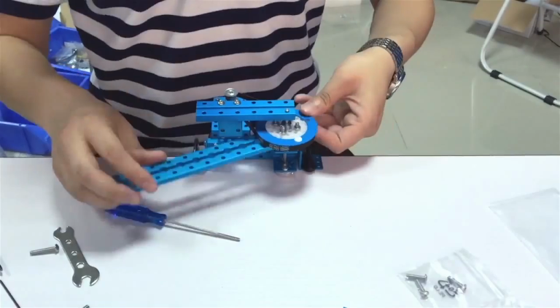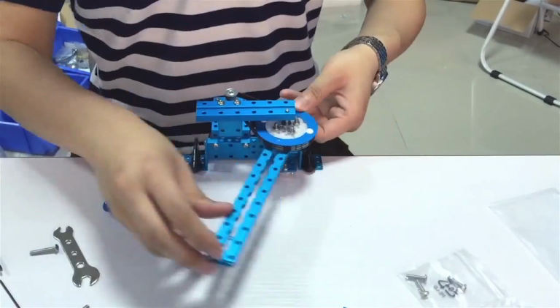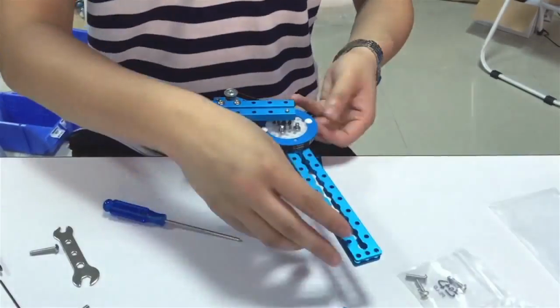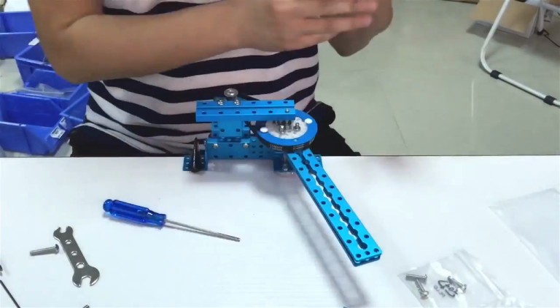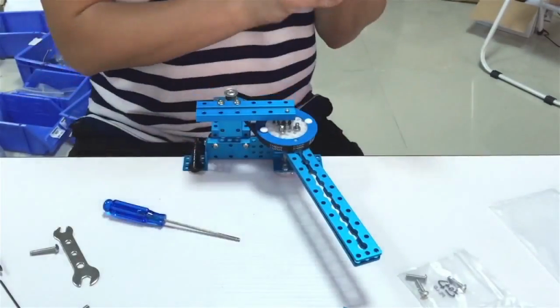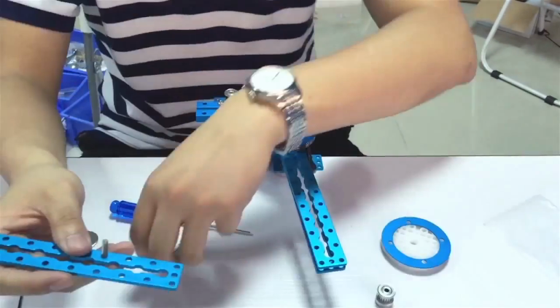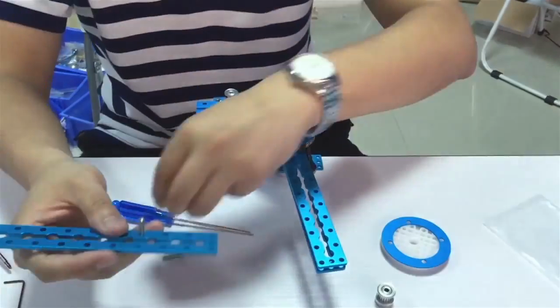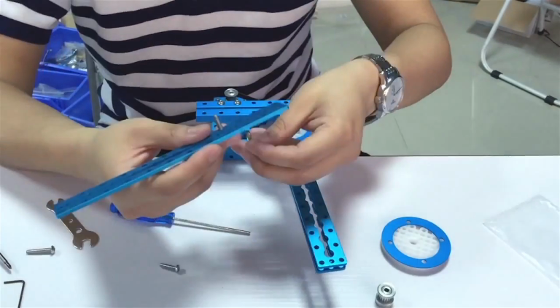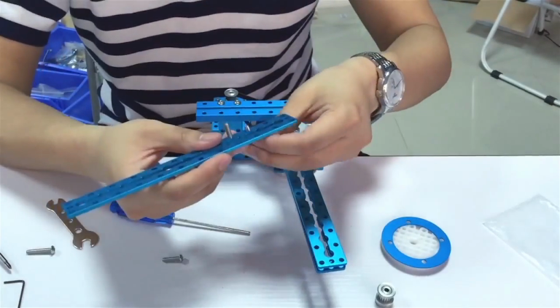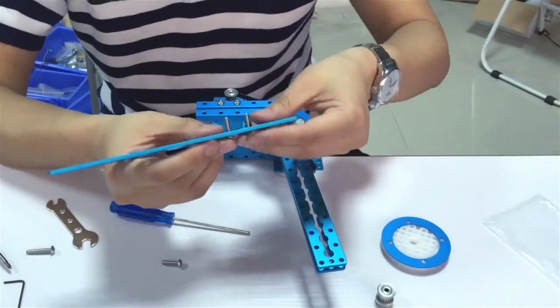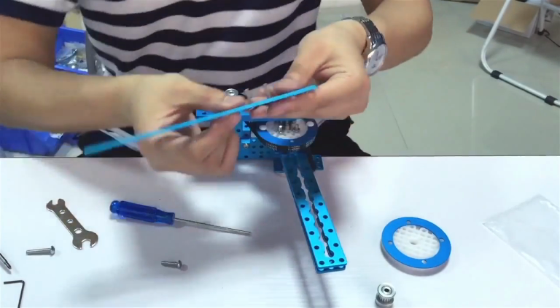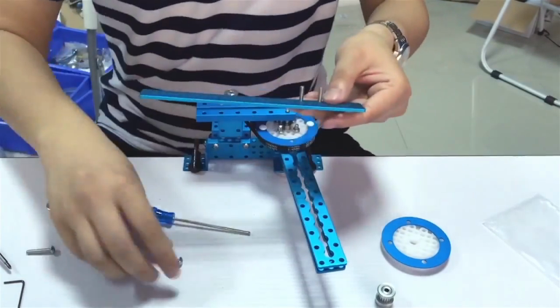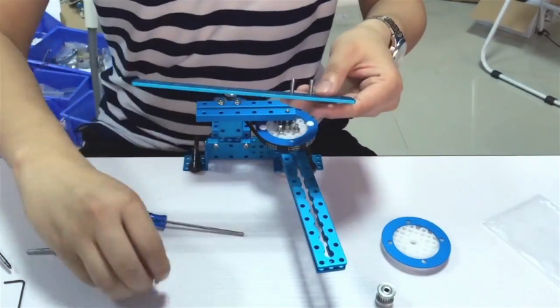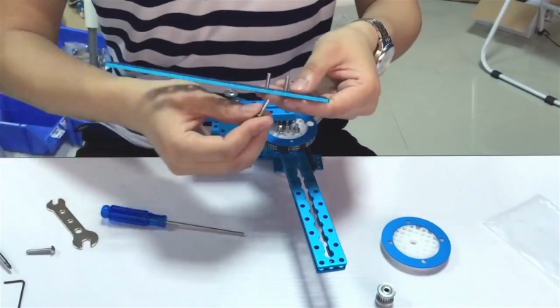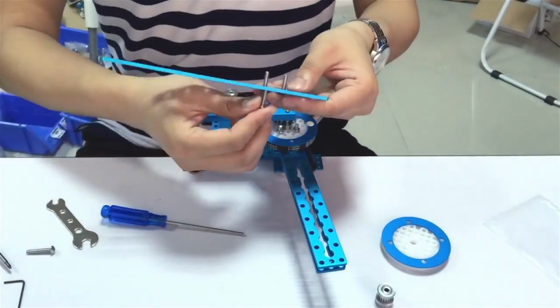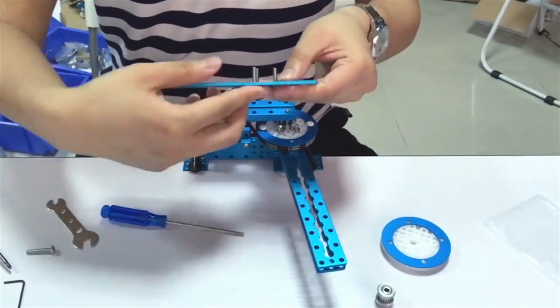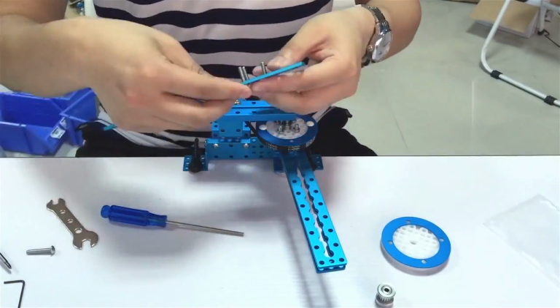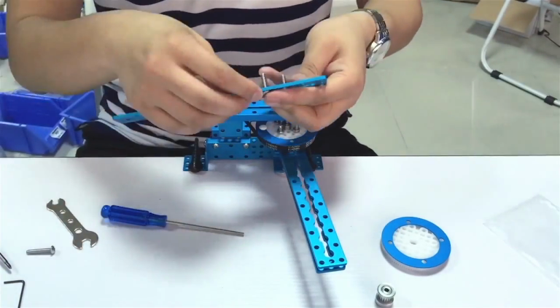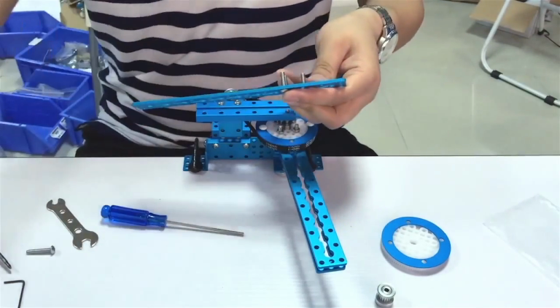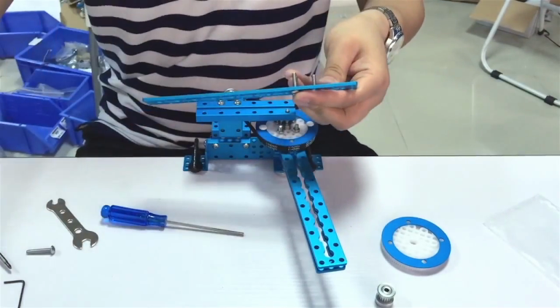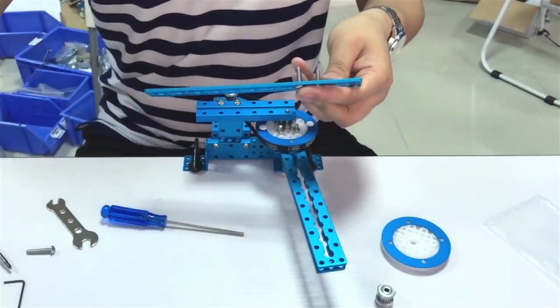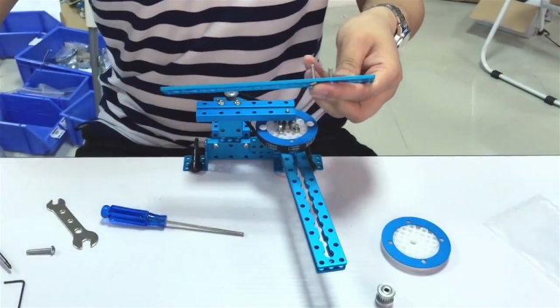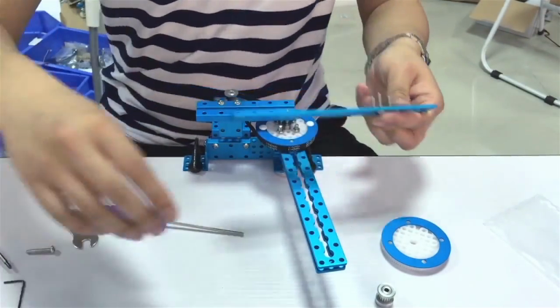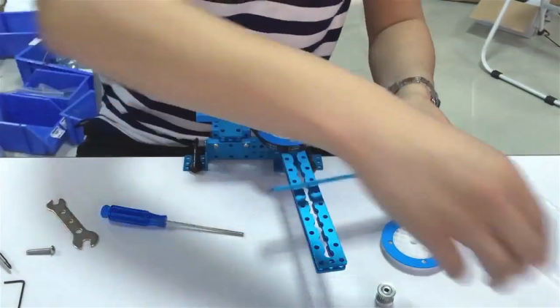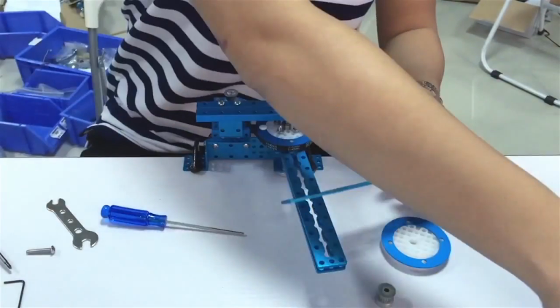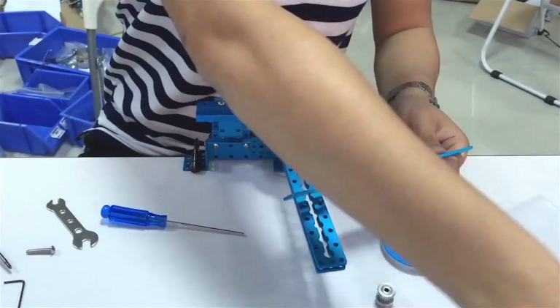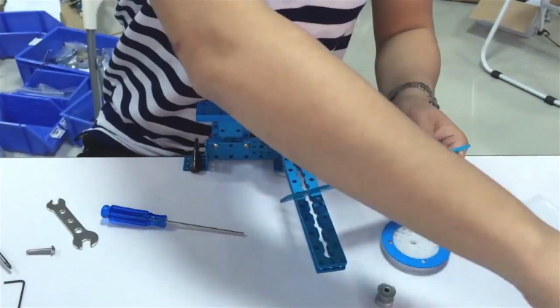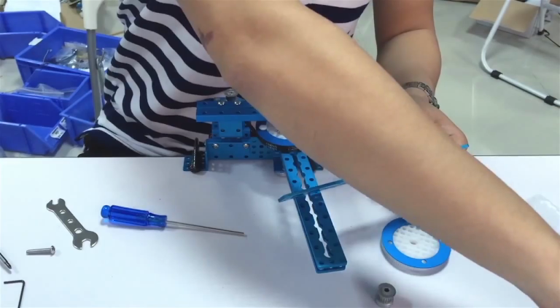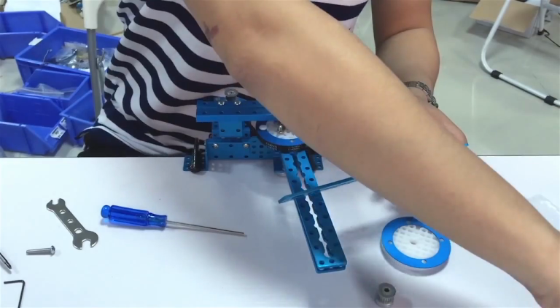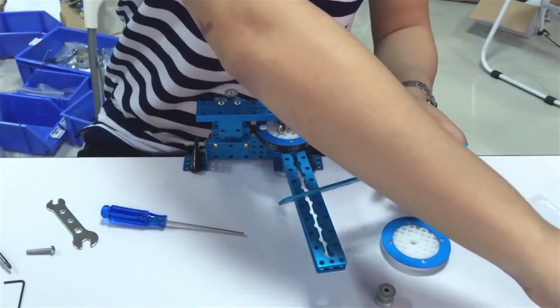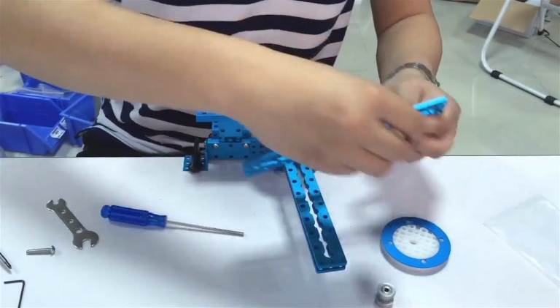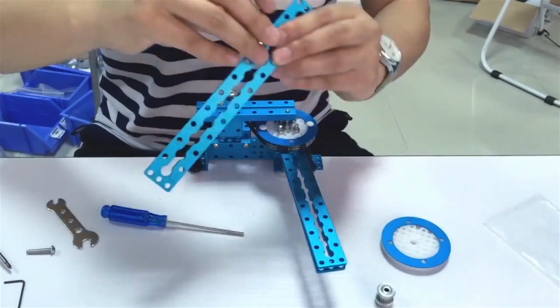Then, assemble the second part of the mechanical arm and install the pen lift mechanism on the mechanical arm.